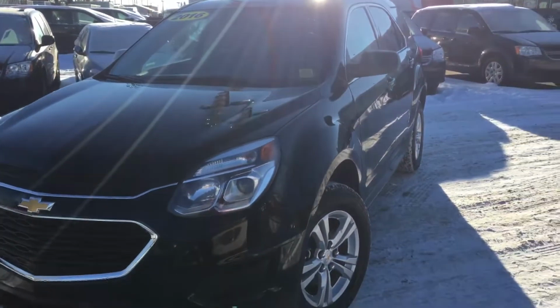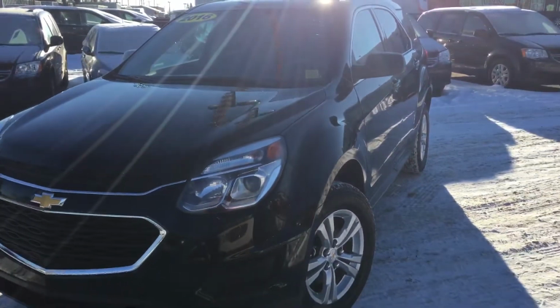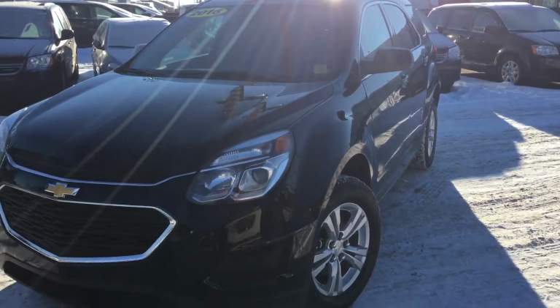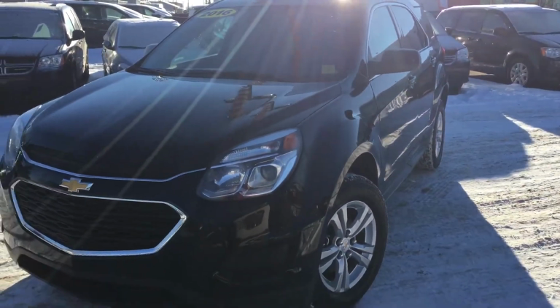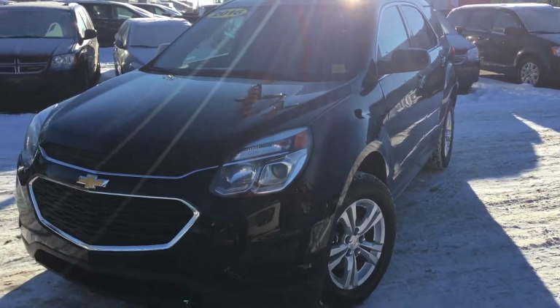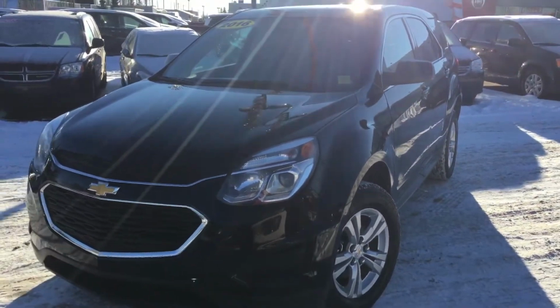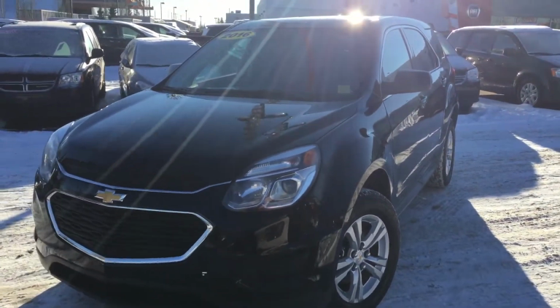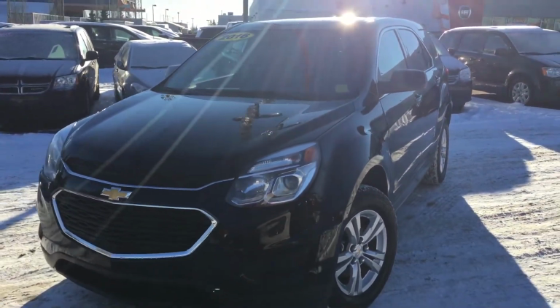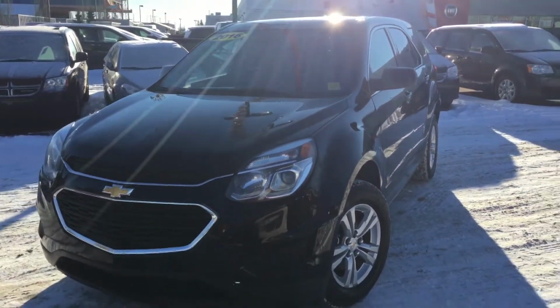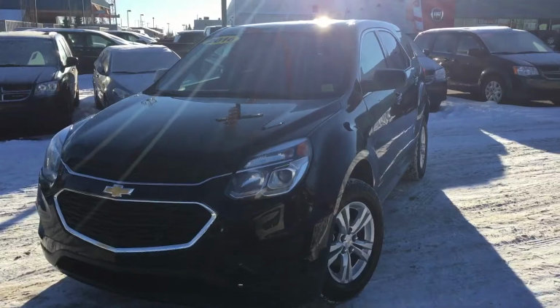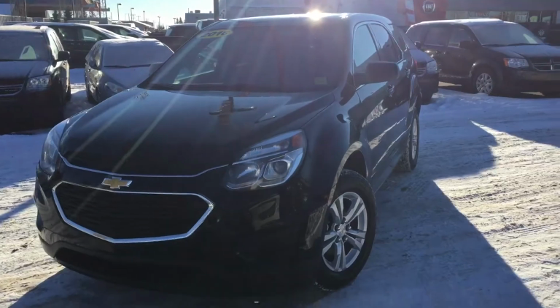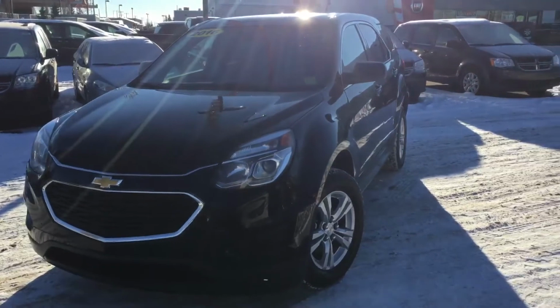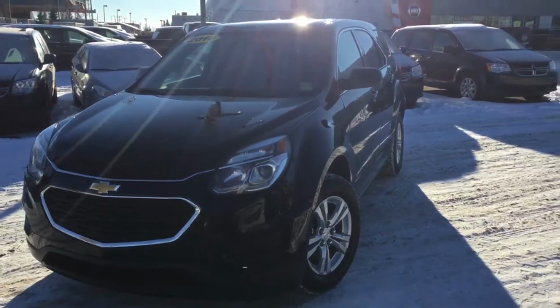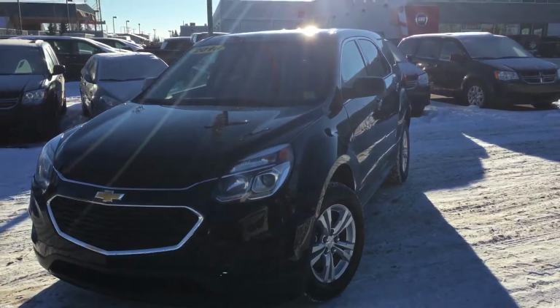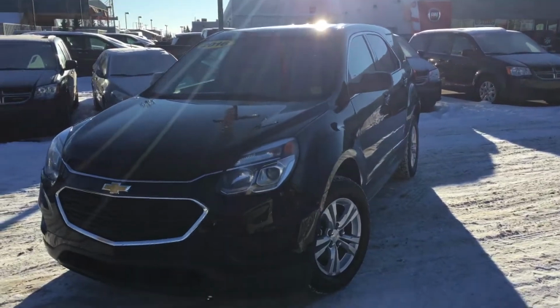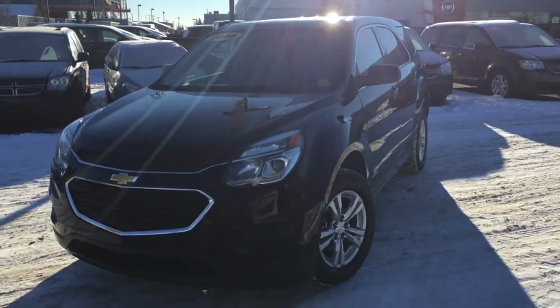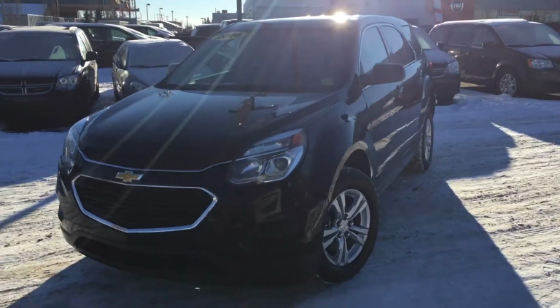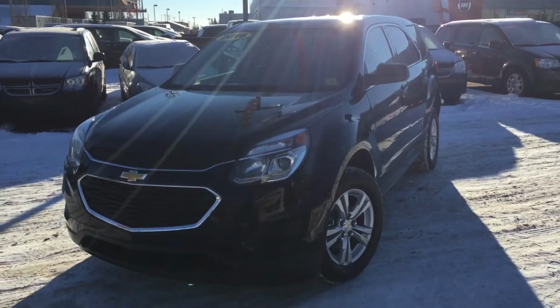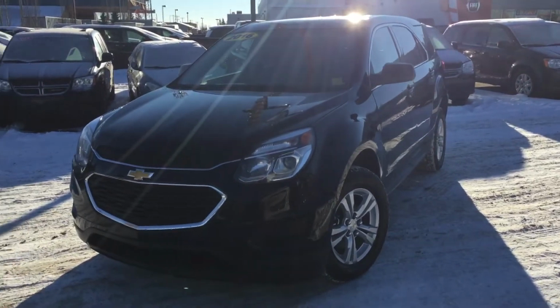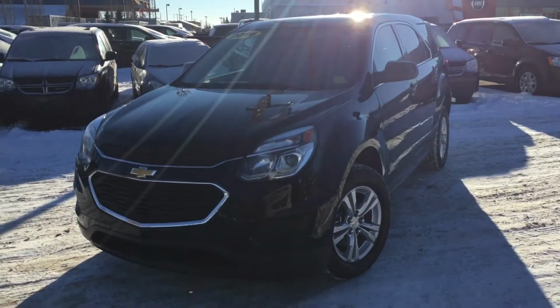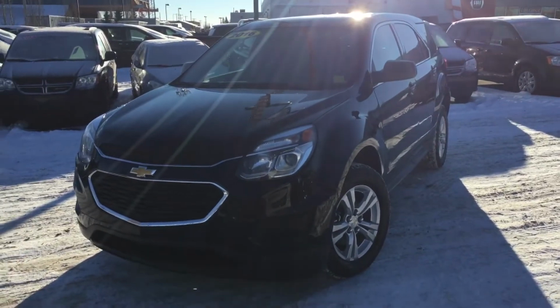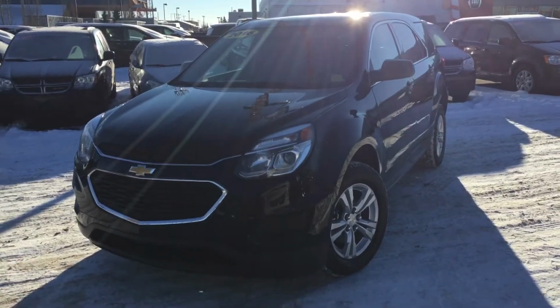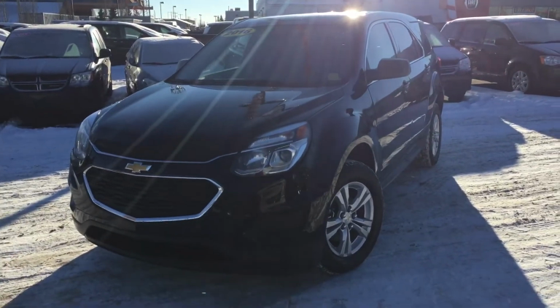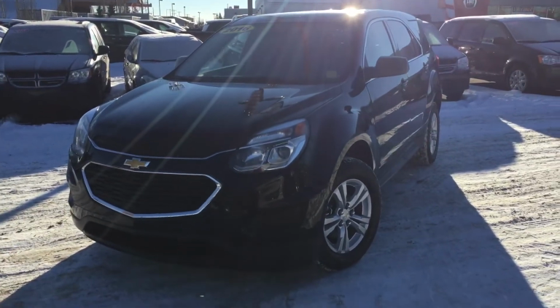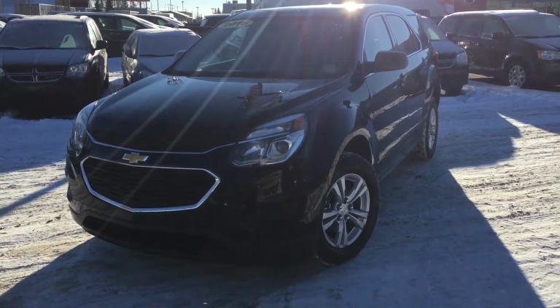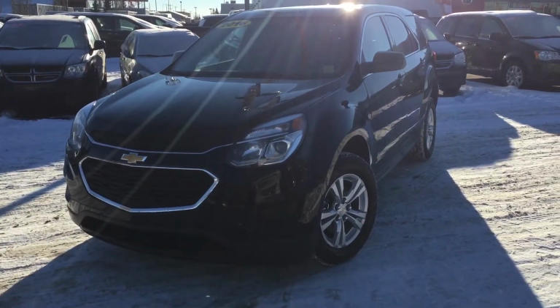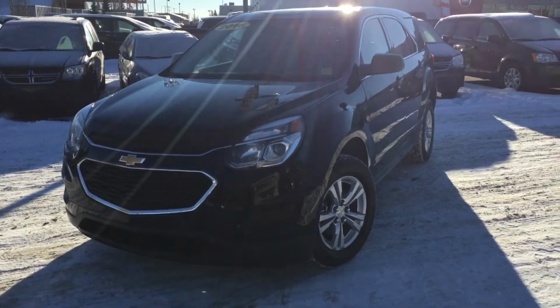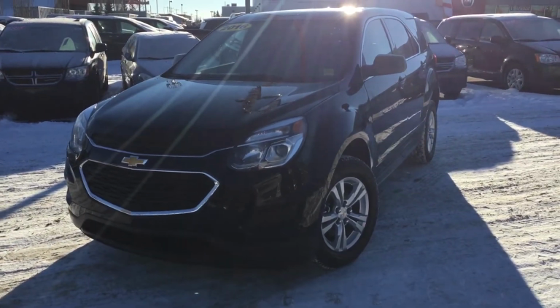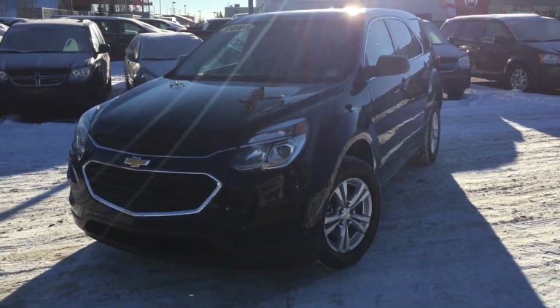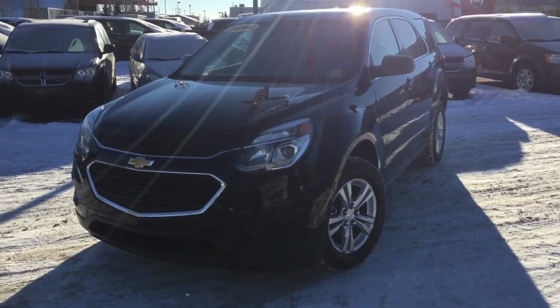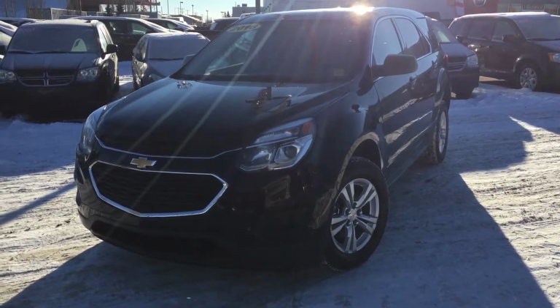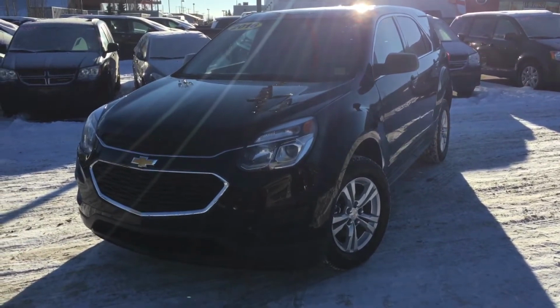So I've showed you a little bit of the outside of this Equinox. If you want to follow me inside, I can show you a lot more.